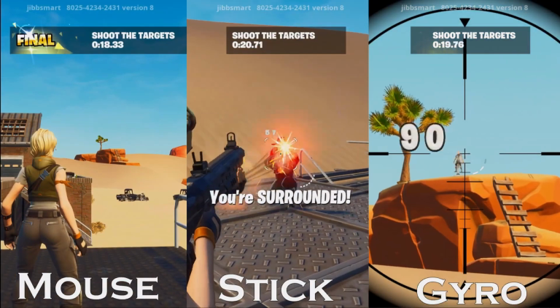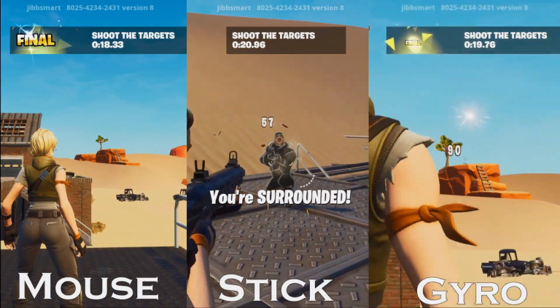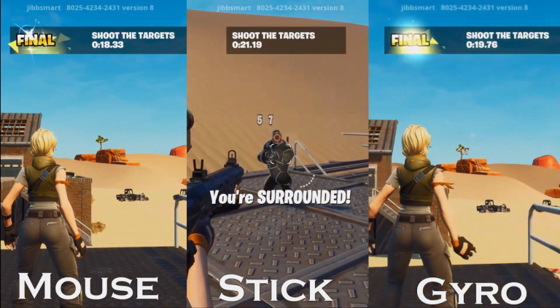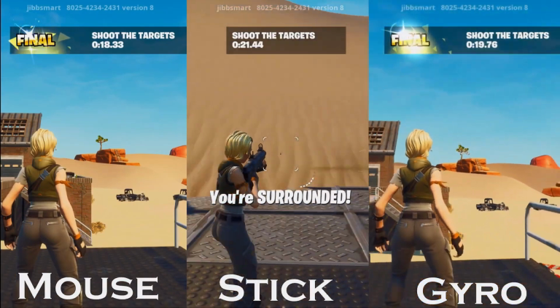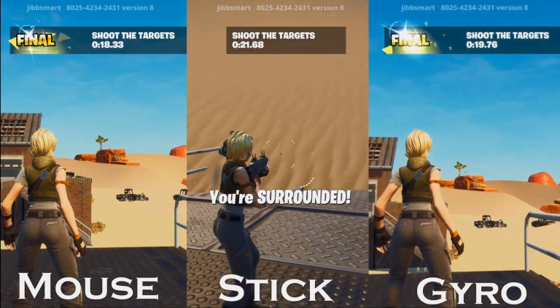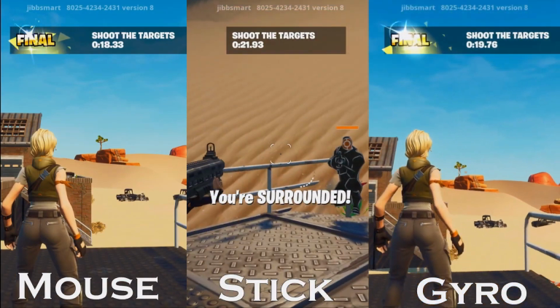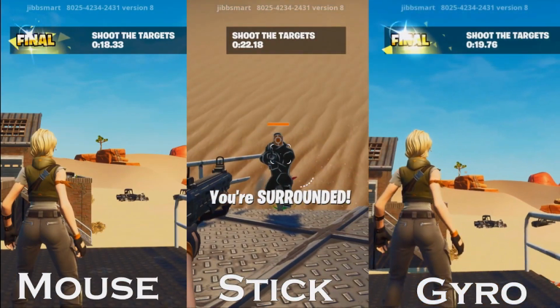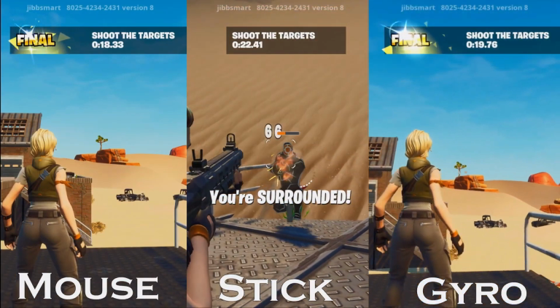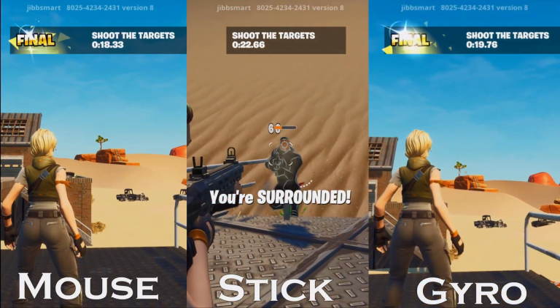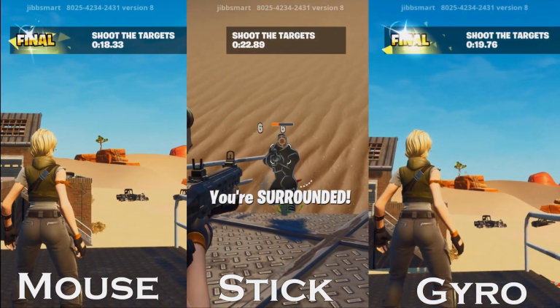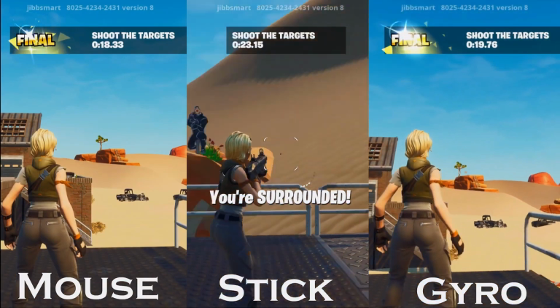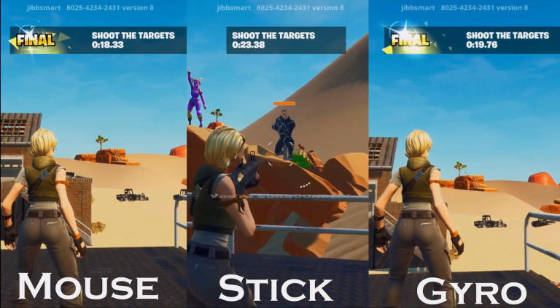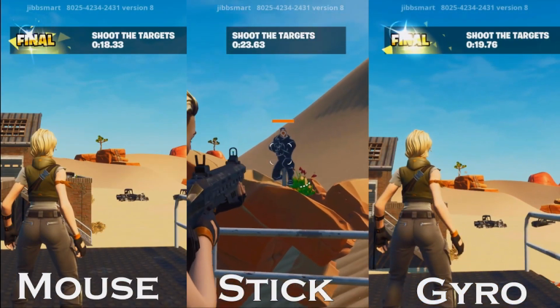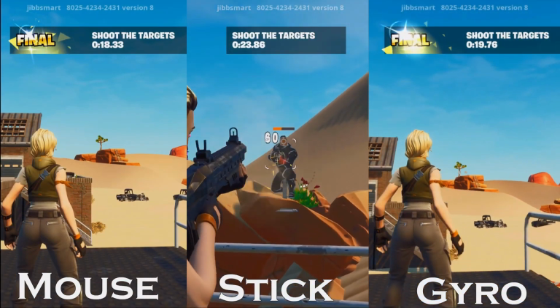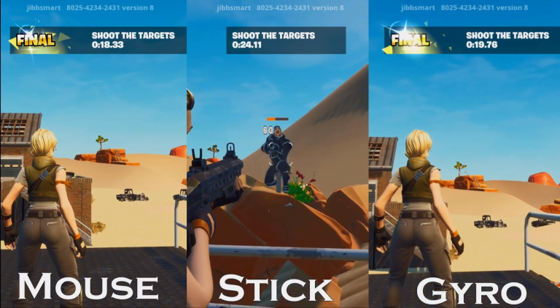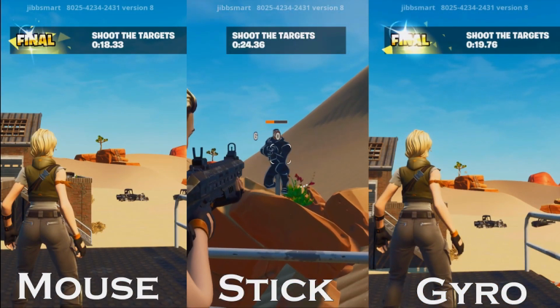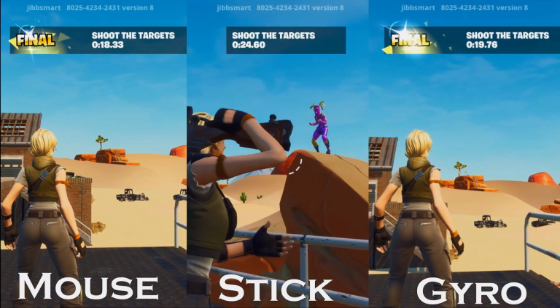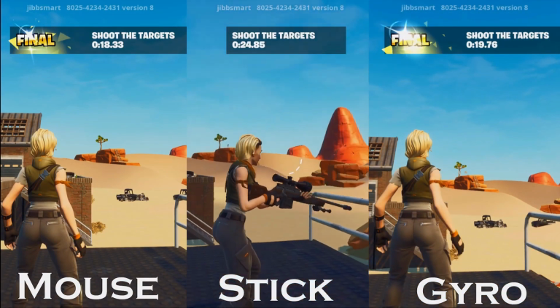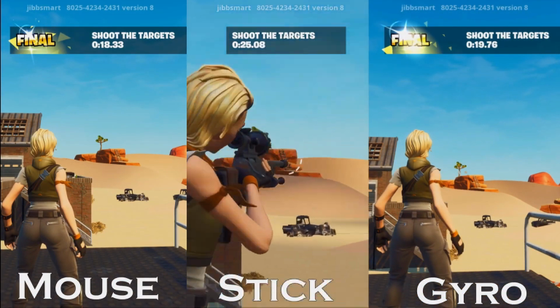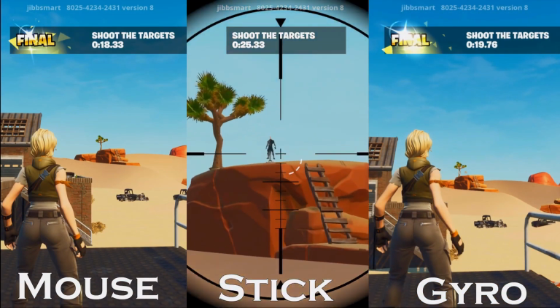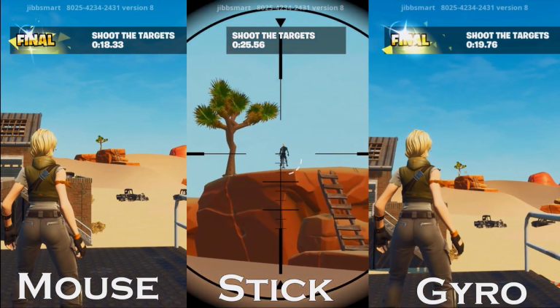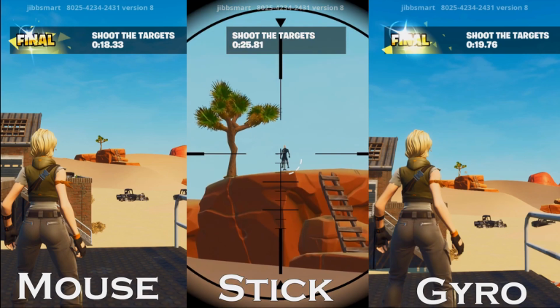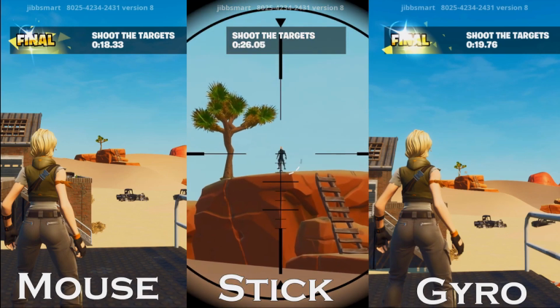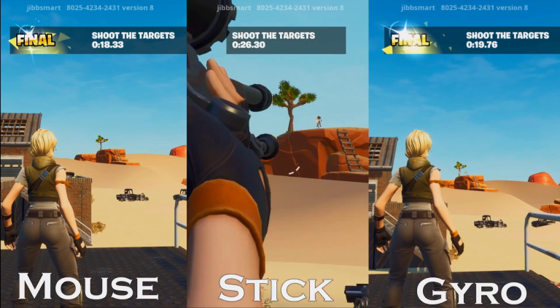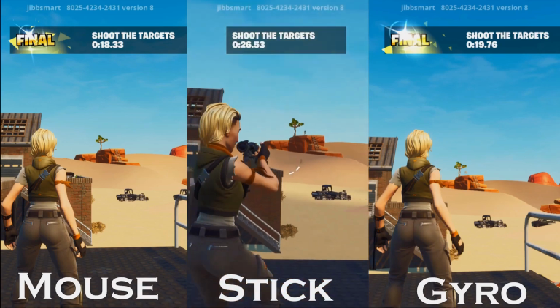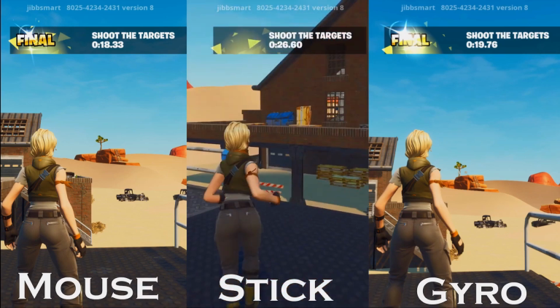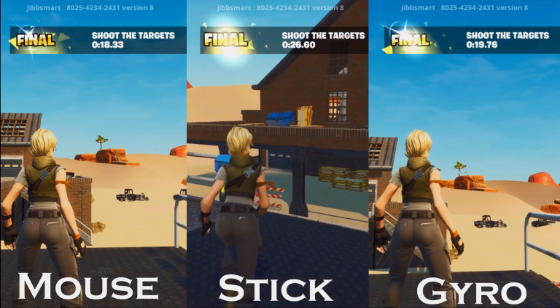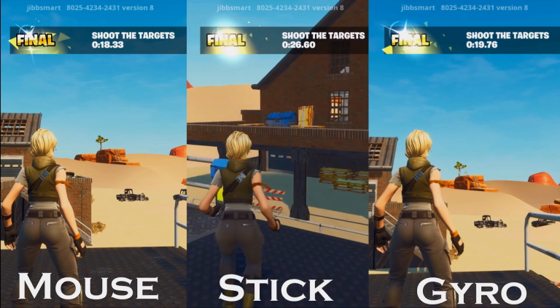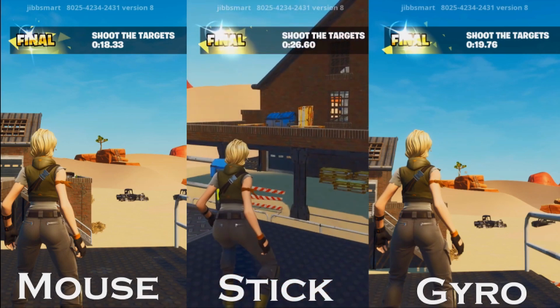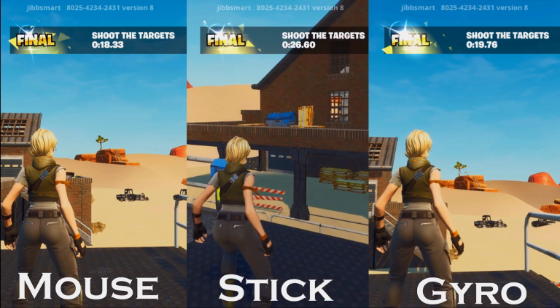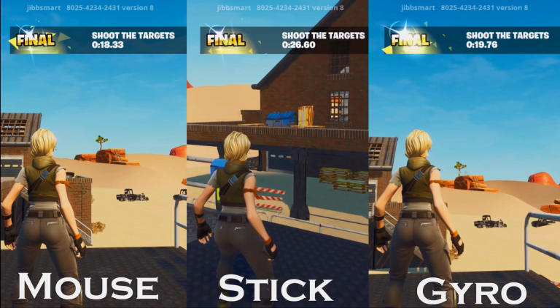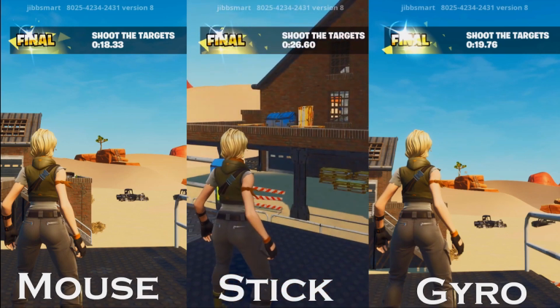You can achieve mouse-like precision with the controller using motion controls, but it can be a little difficult to get used to, so here are some tips.